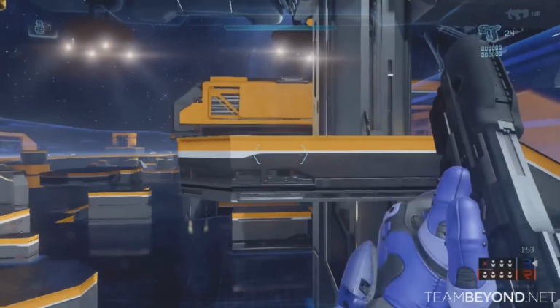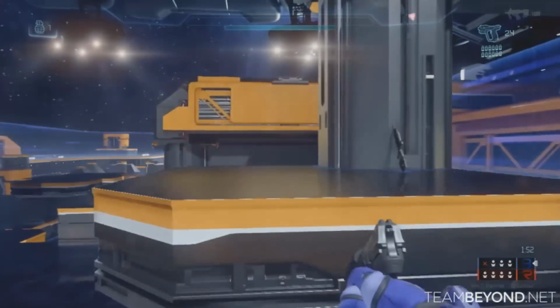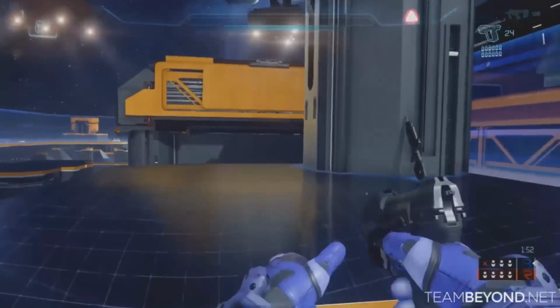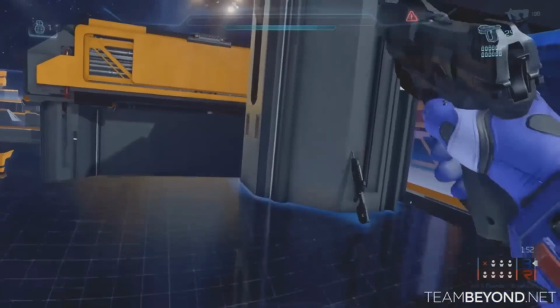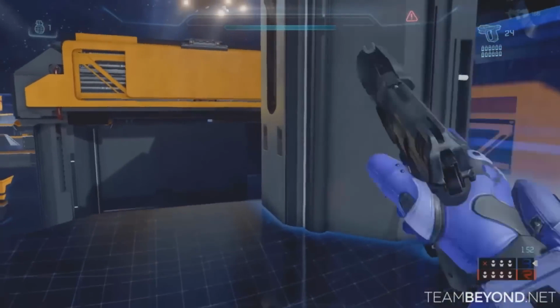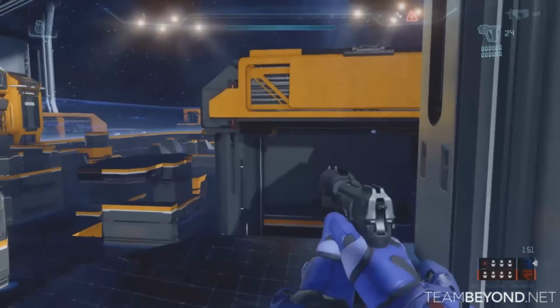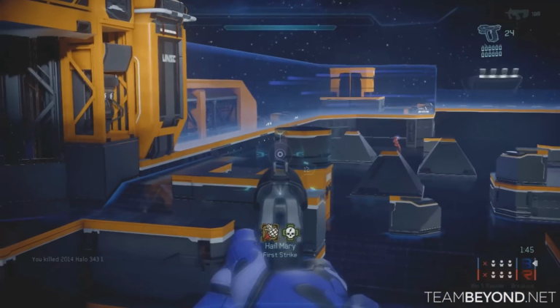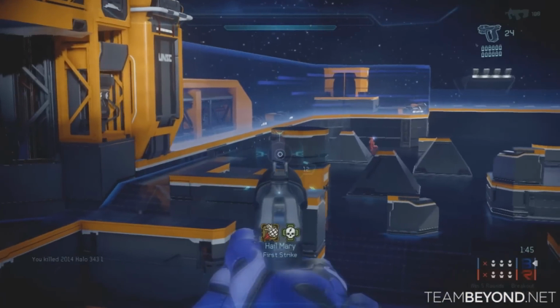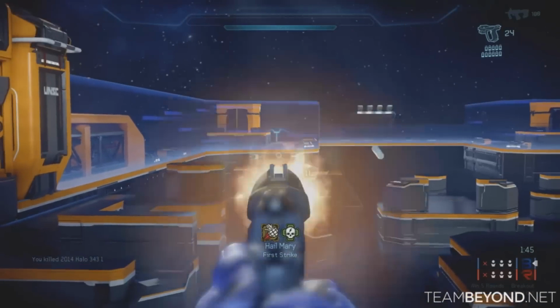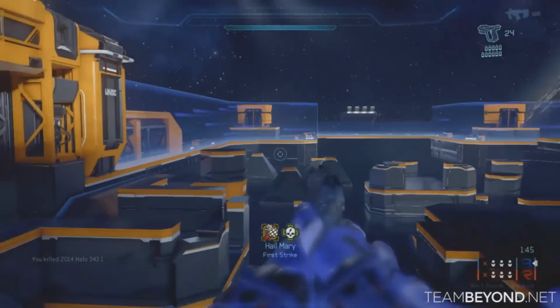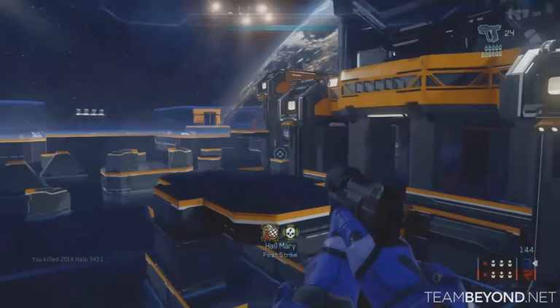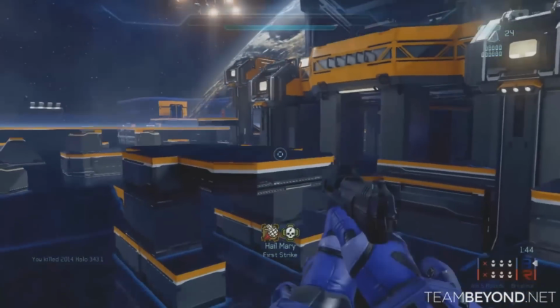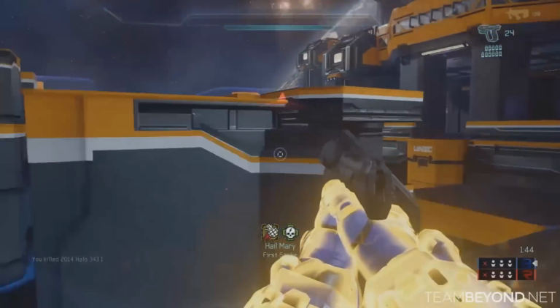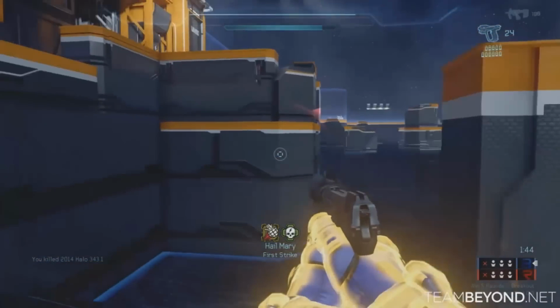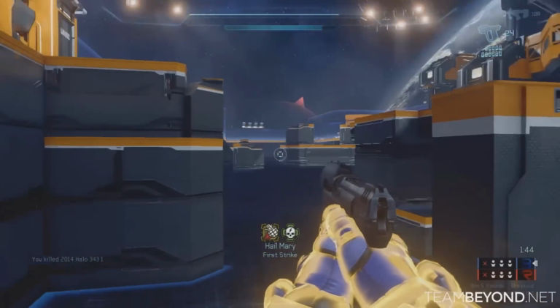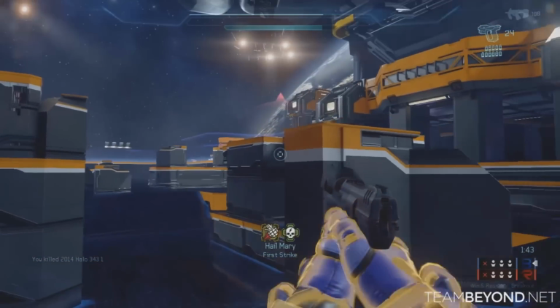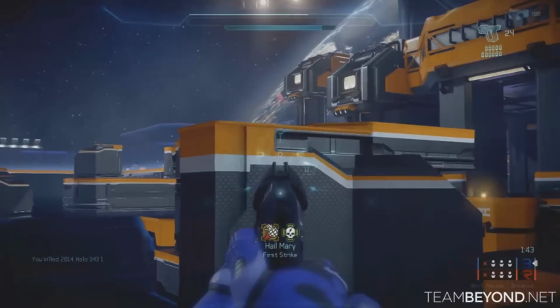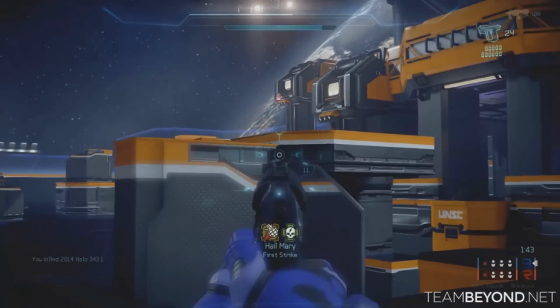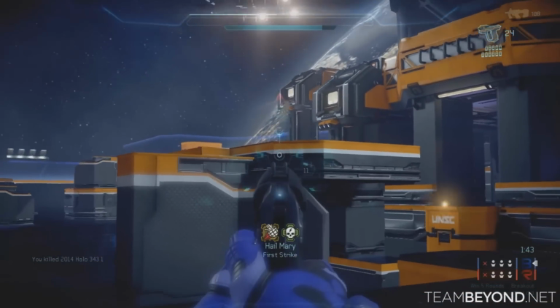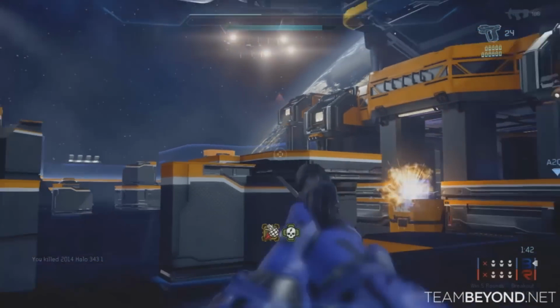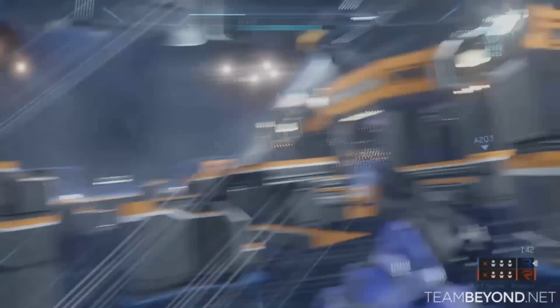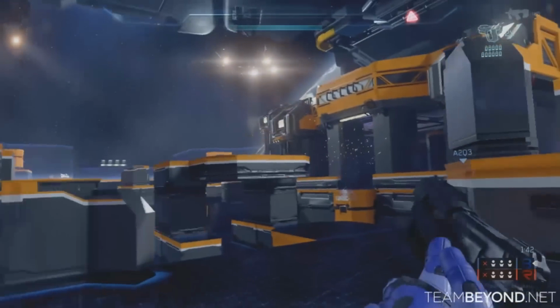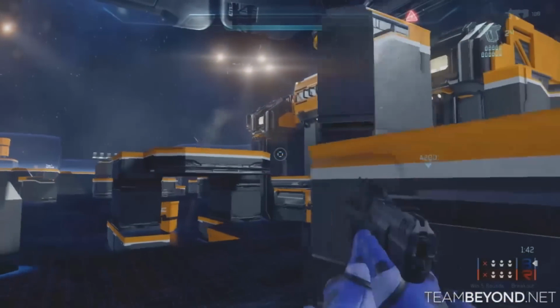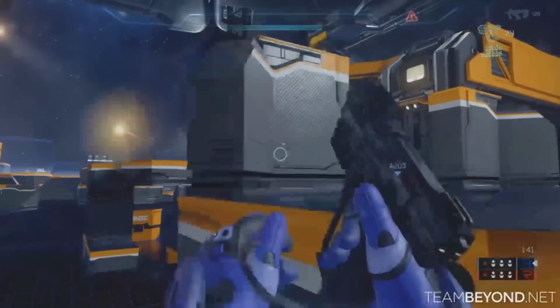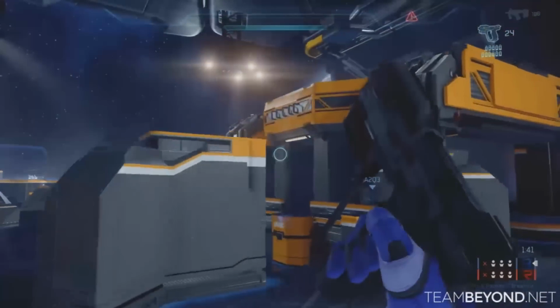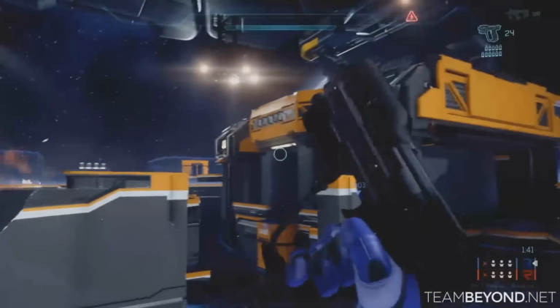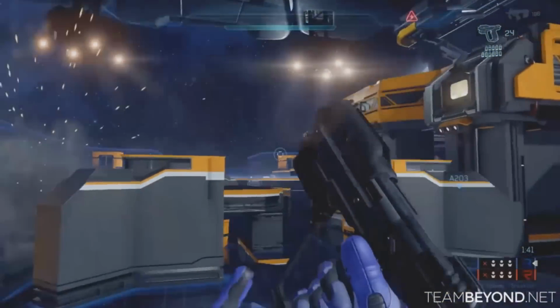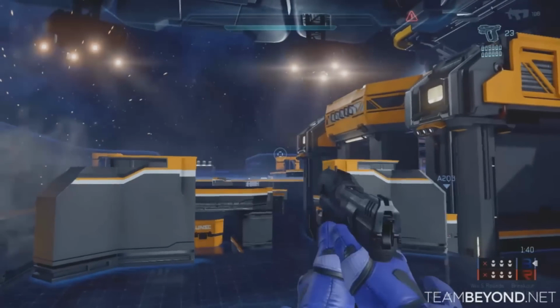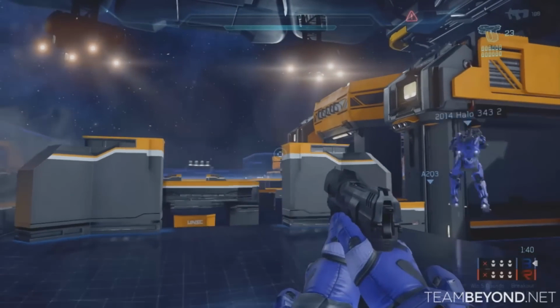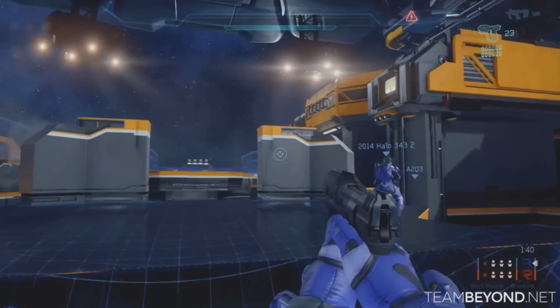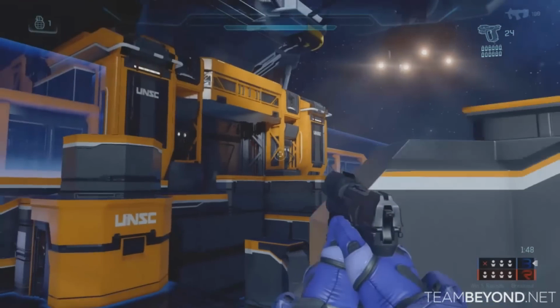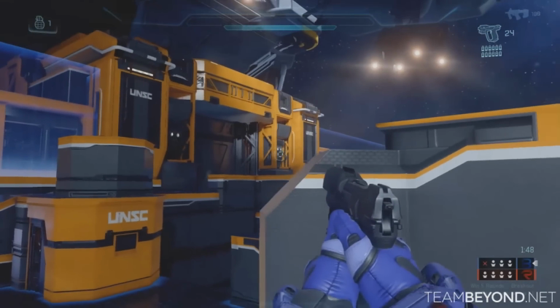This new map is called Fathom and is located in a research center underwater. Fathom is a symmetrical map that has a mix of long sight lines and choke points.